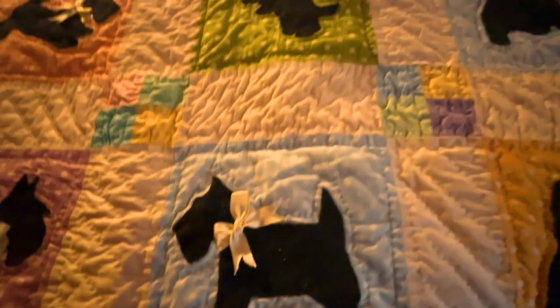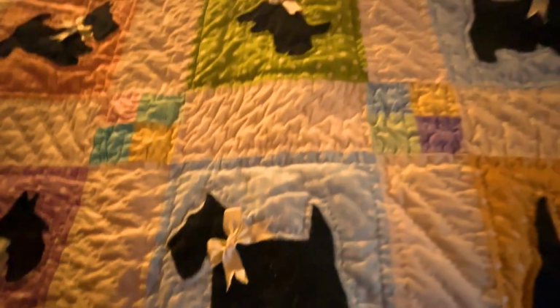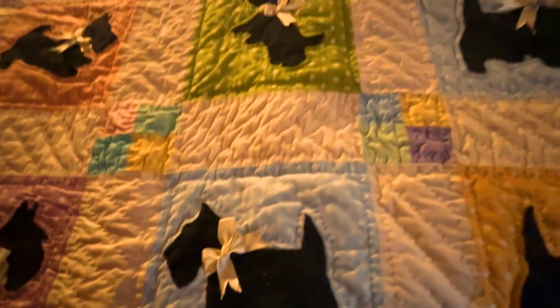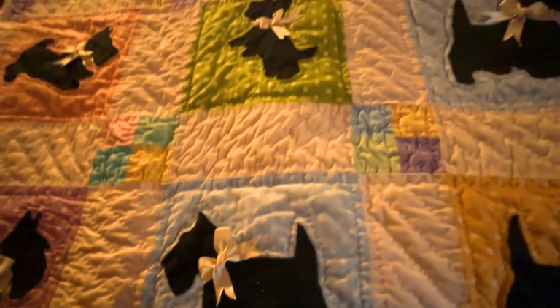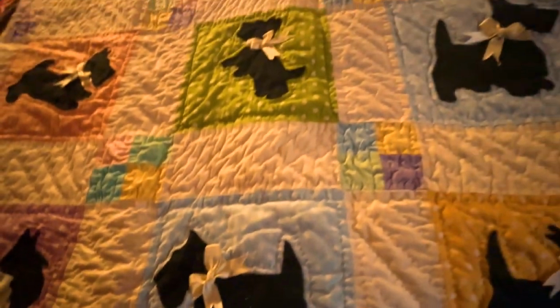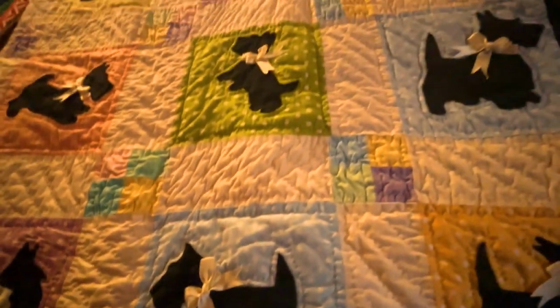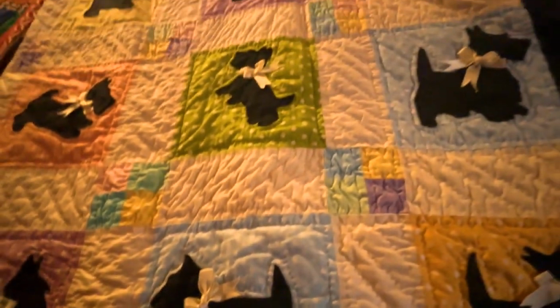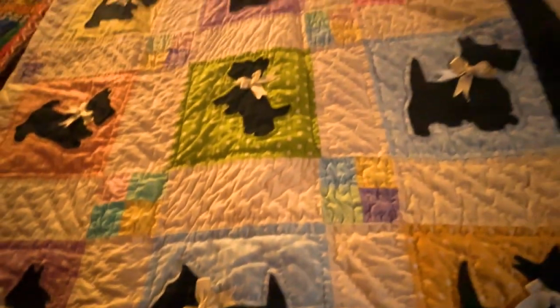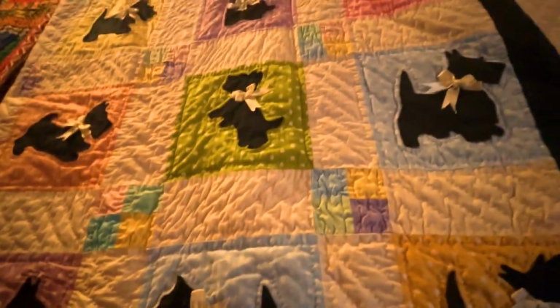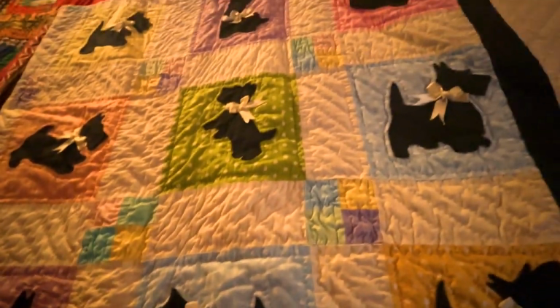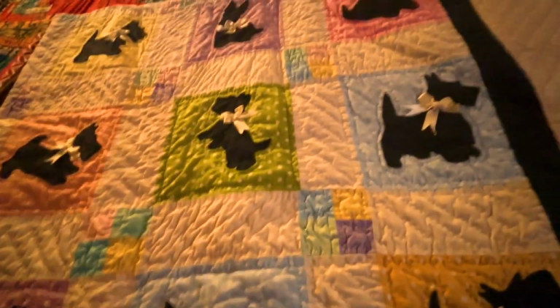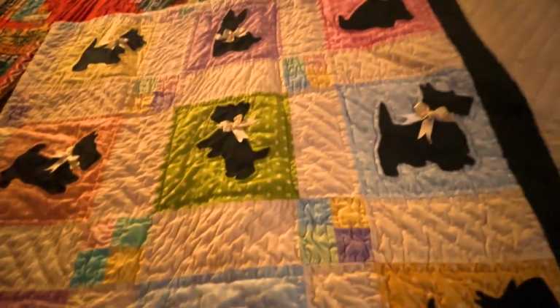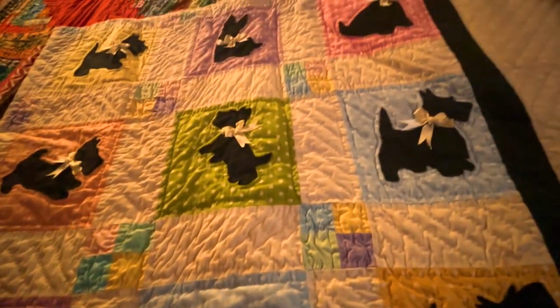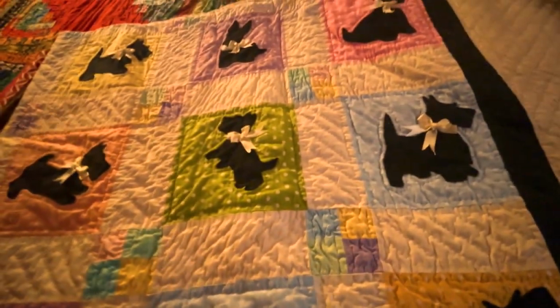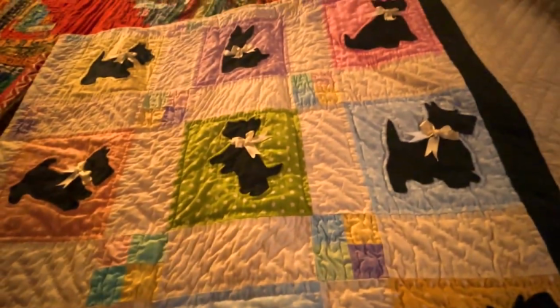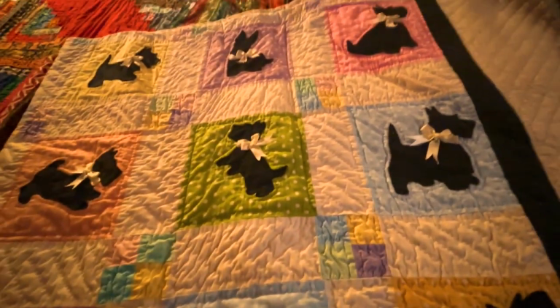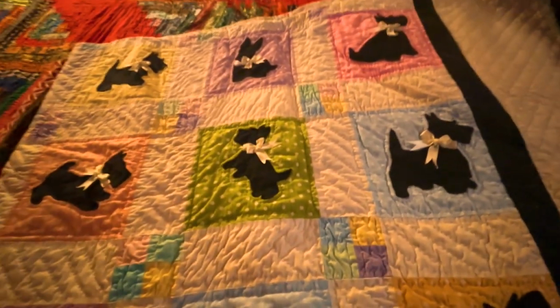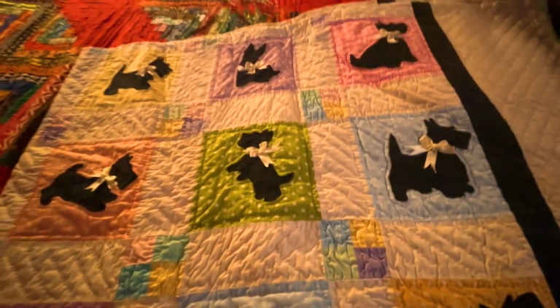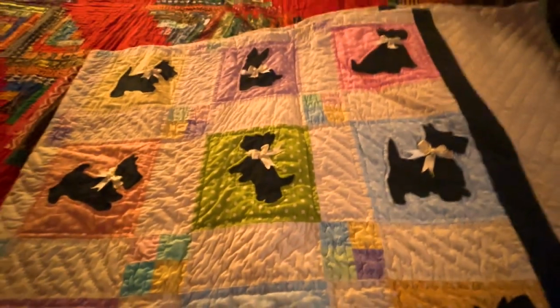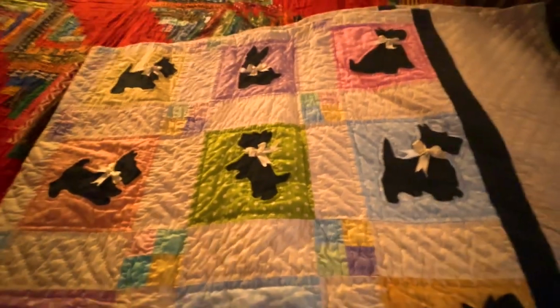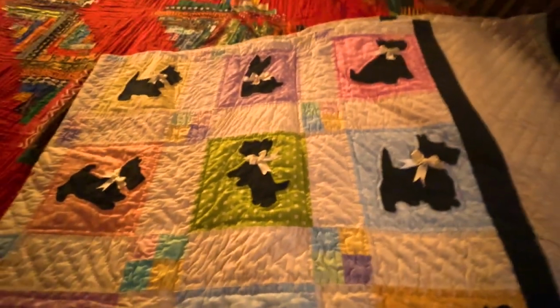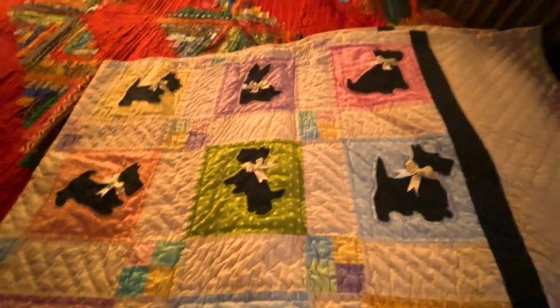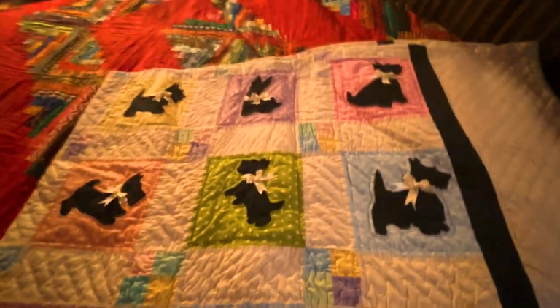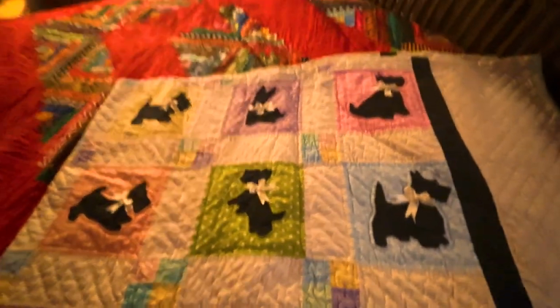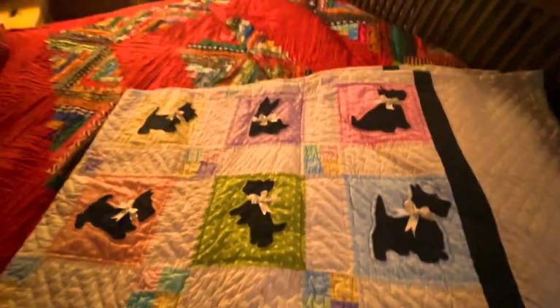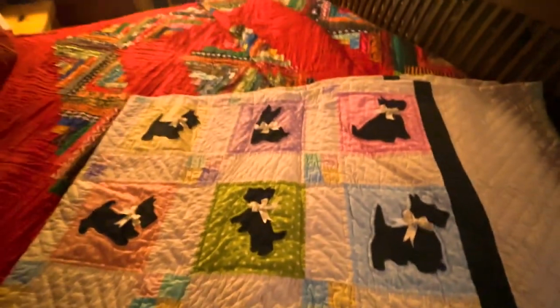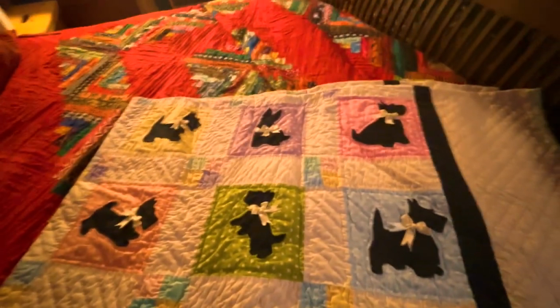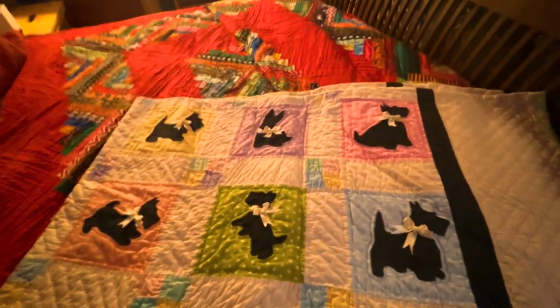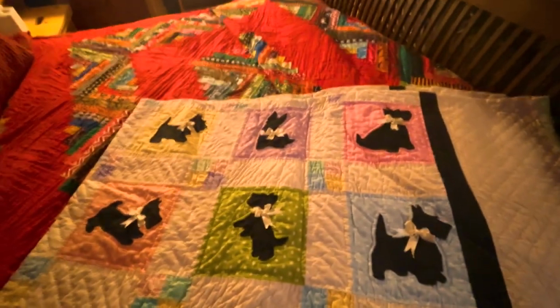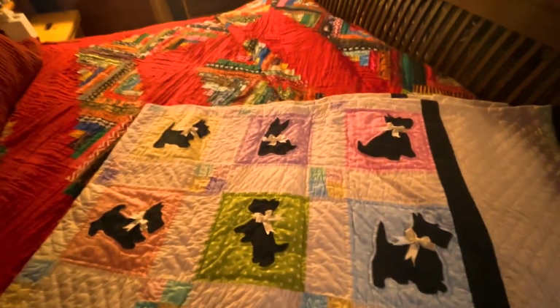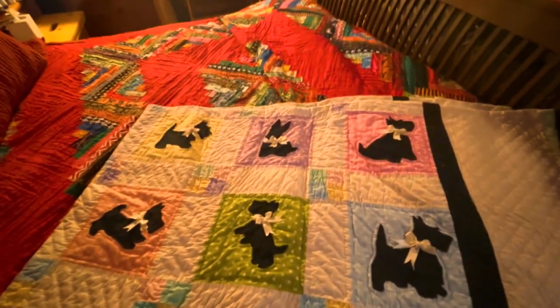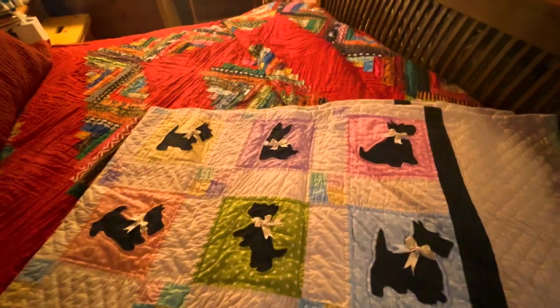That's the quilts that are in the house at the moment. Talk to you guys later.